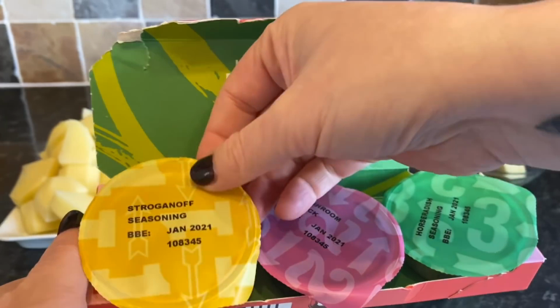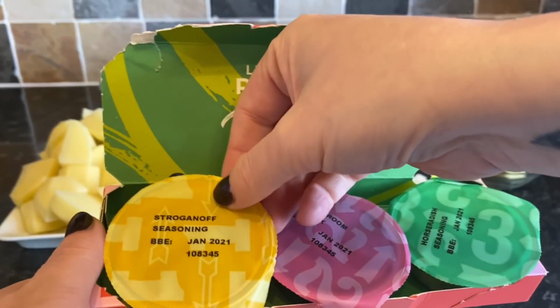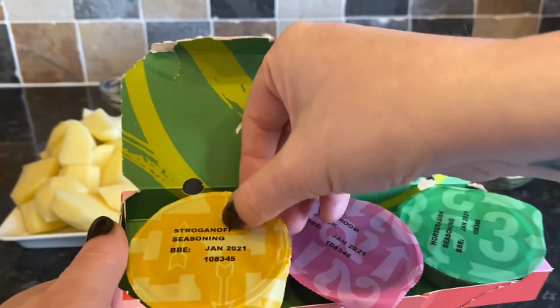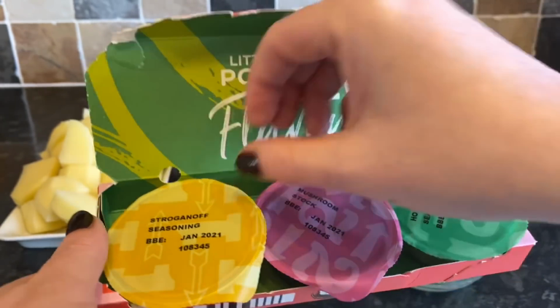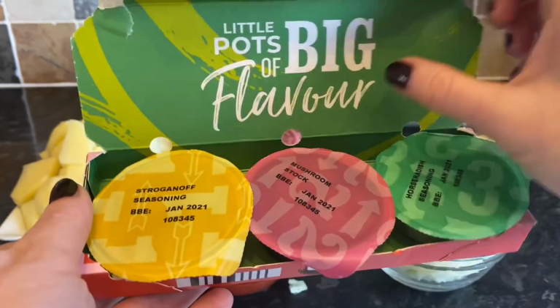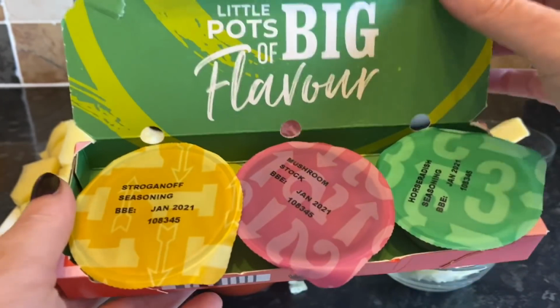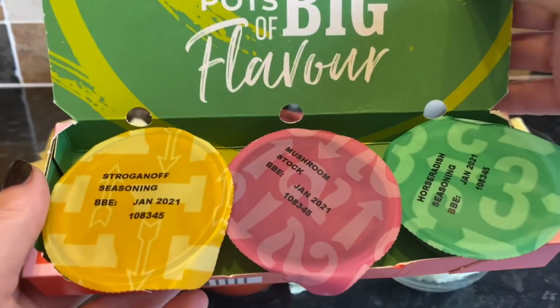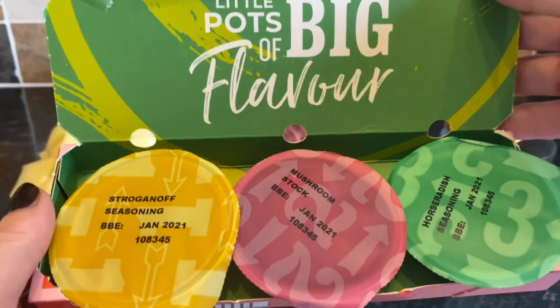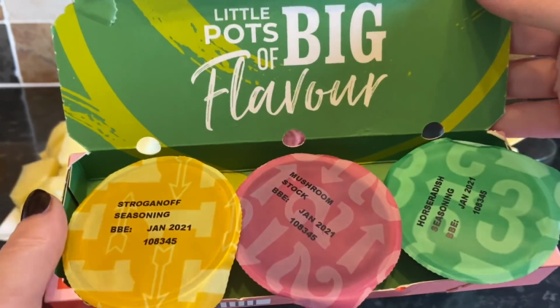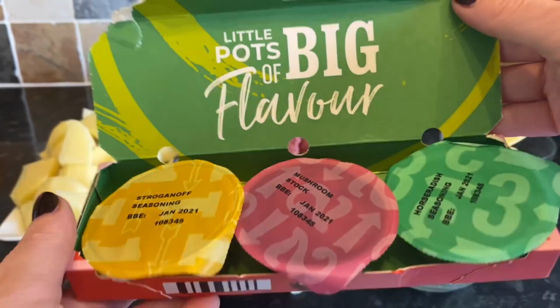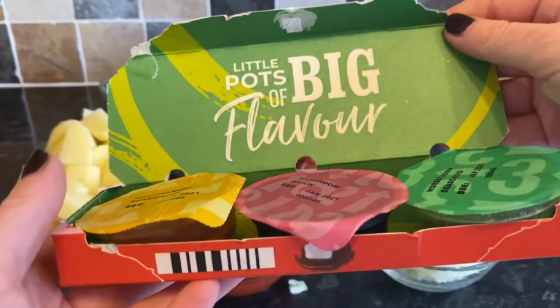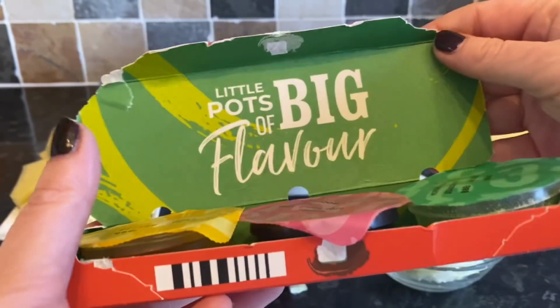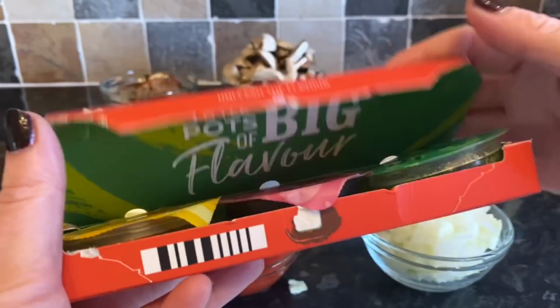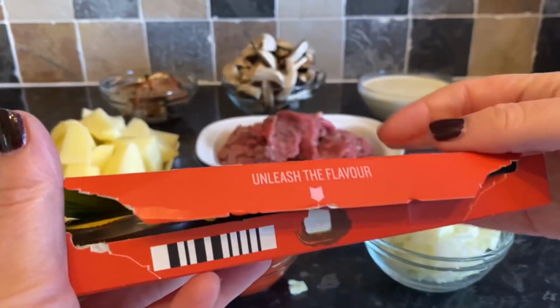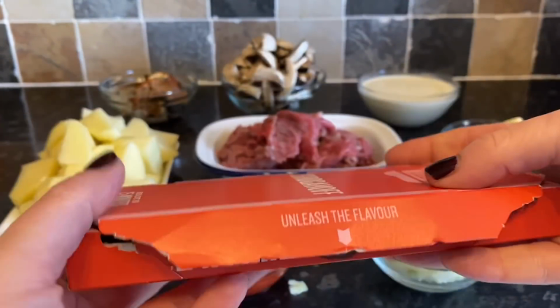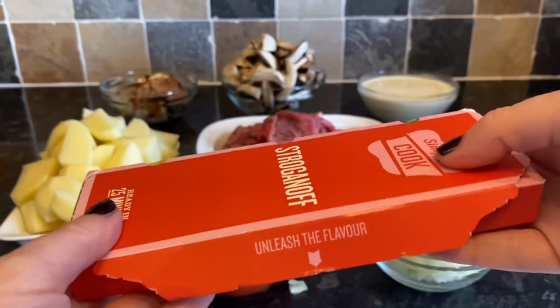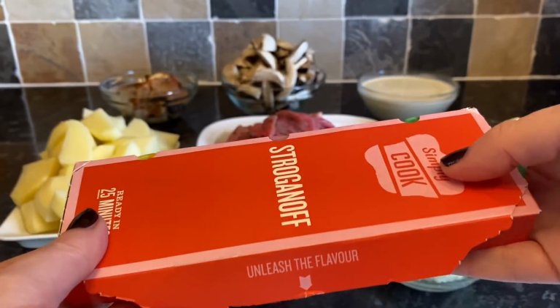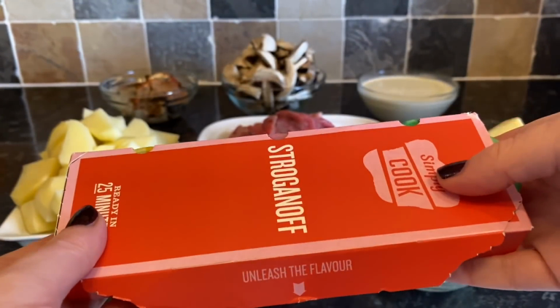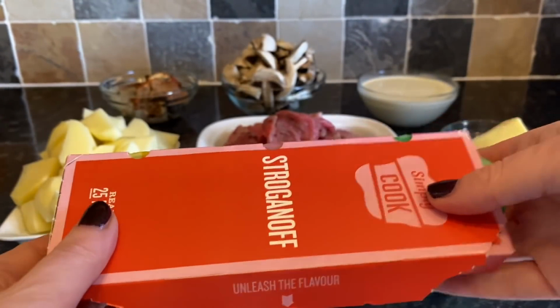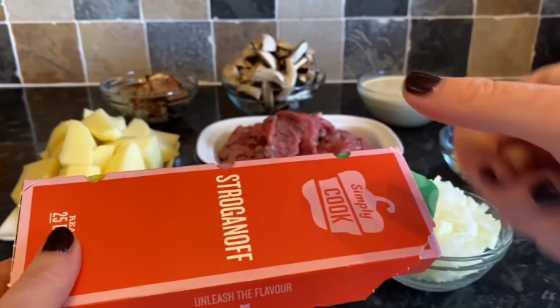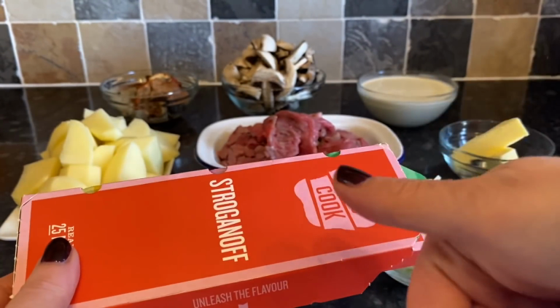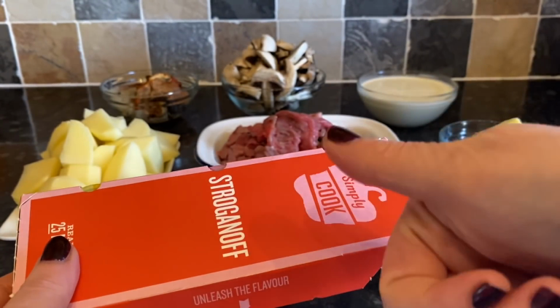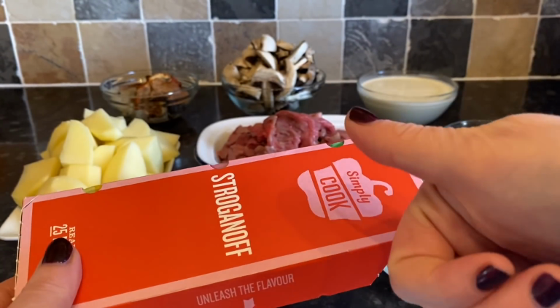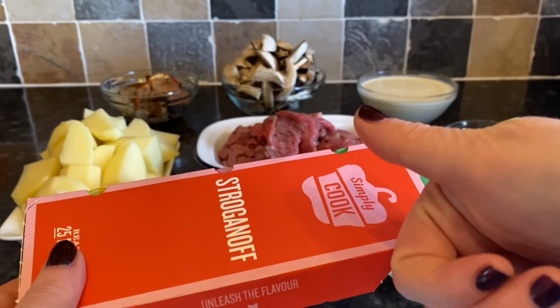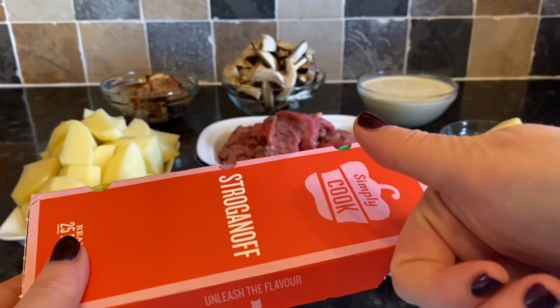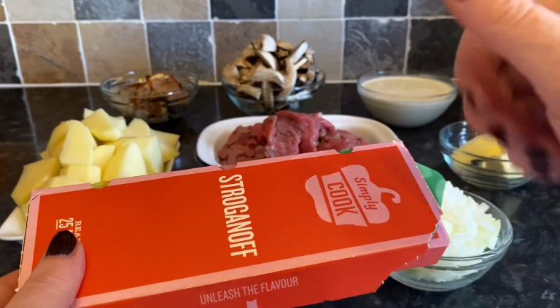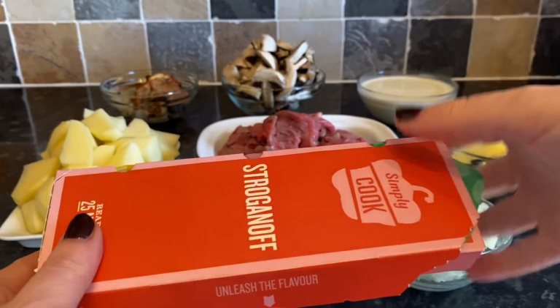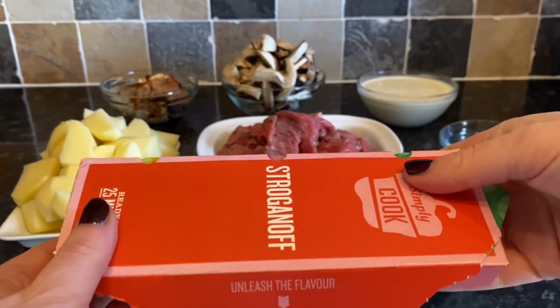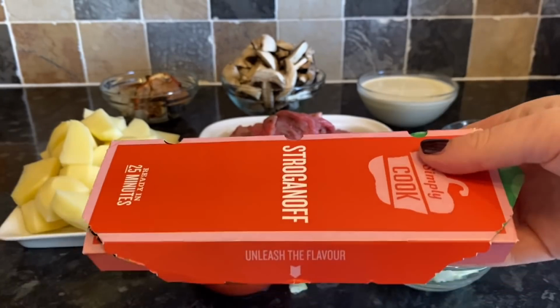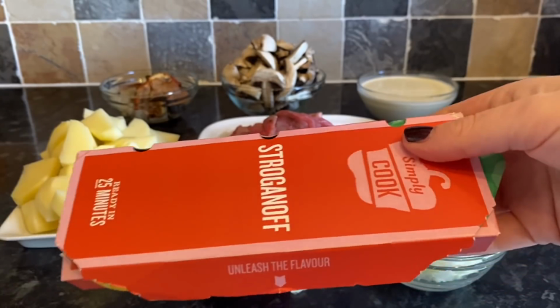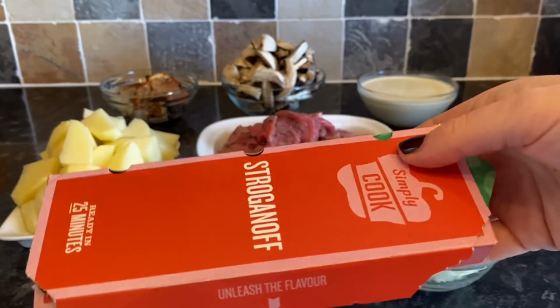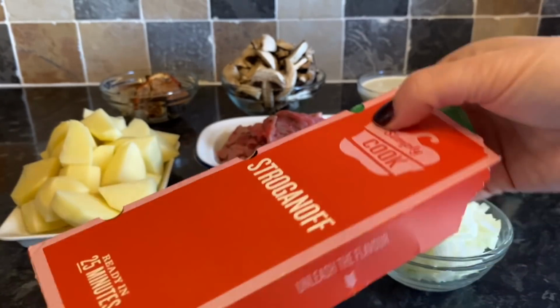These are the four little kits you get — you add them at various stages in the cooking process. I've got the stroganoff seasoning, the mushroom stock, and a horseradish mix that's just for the mashed potato. If you don't have these kits, you can use your own herbs and make it your own way.